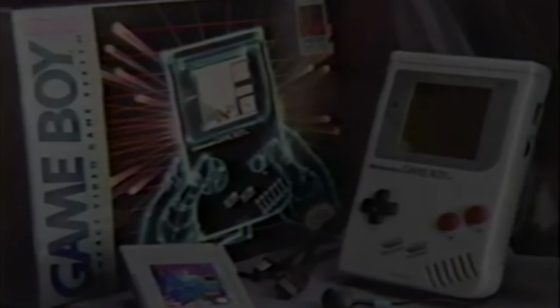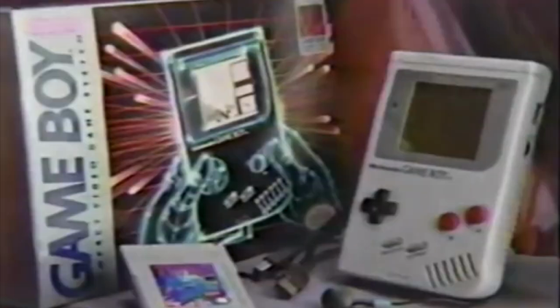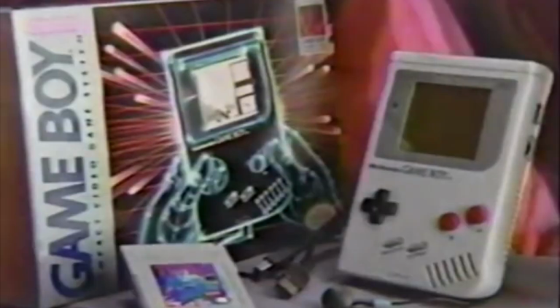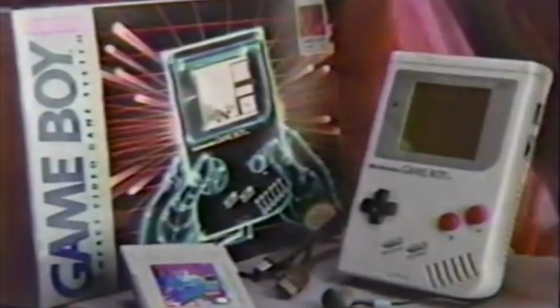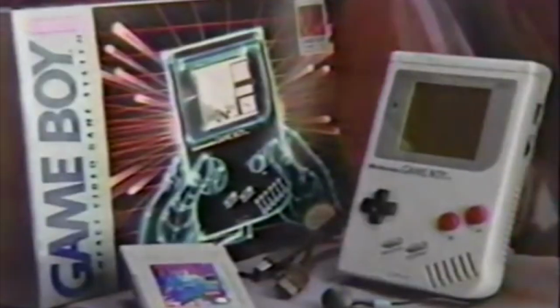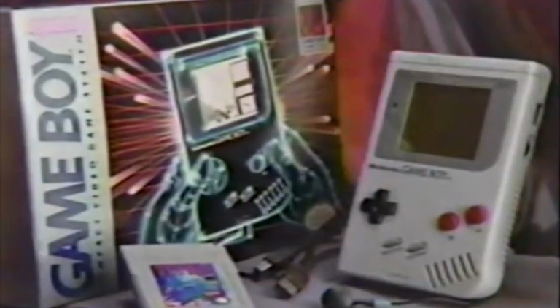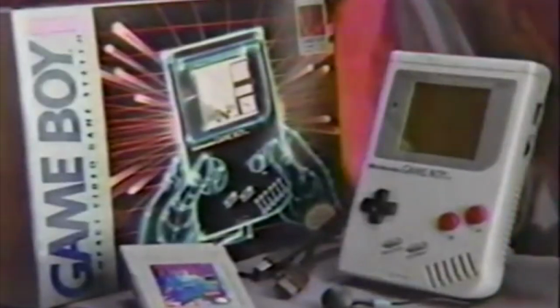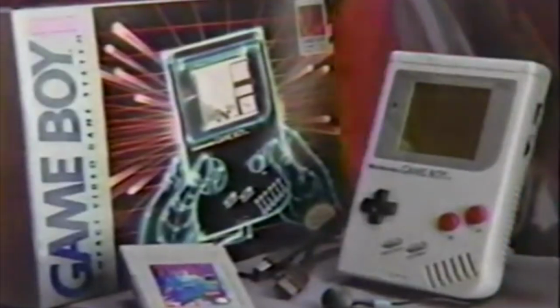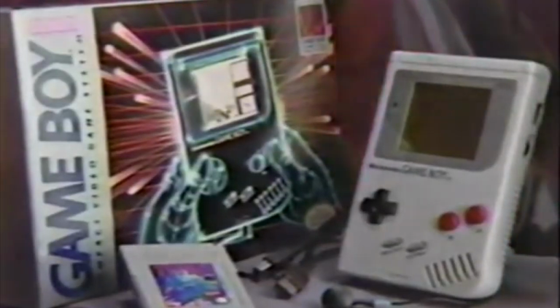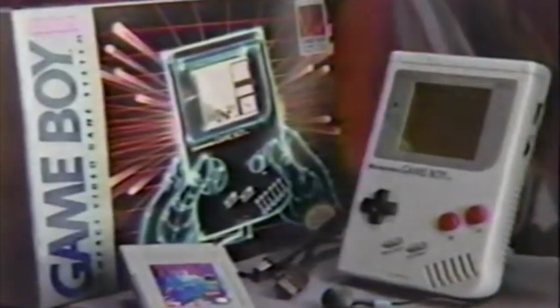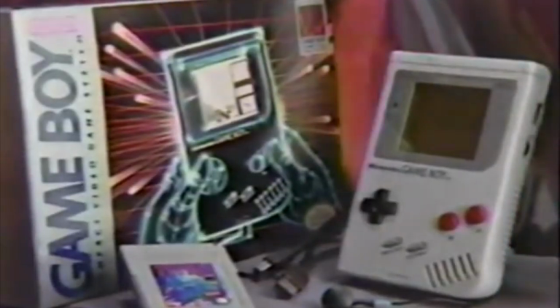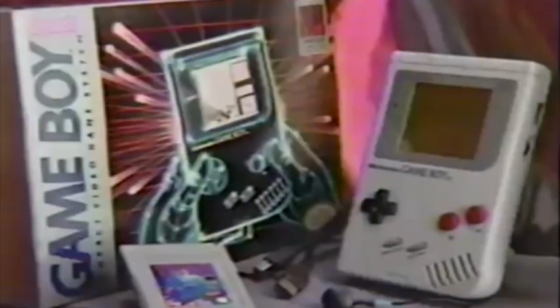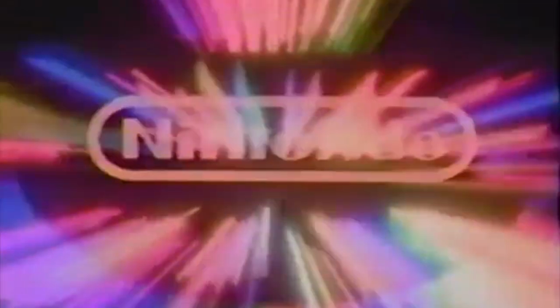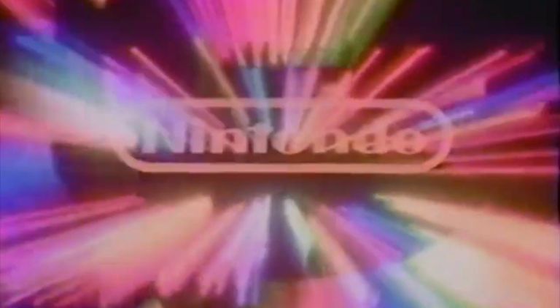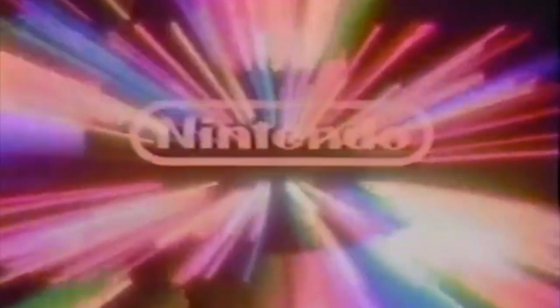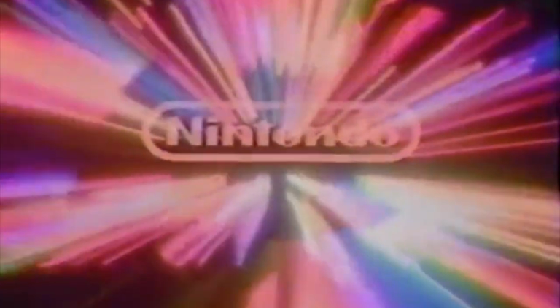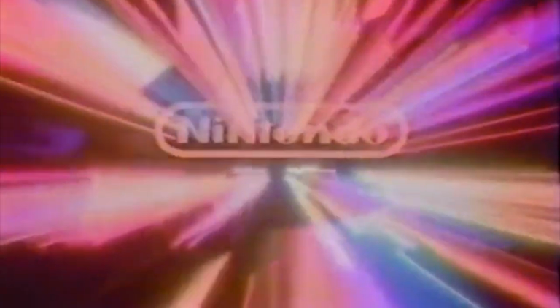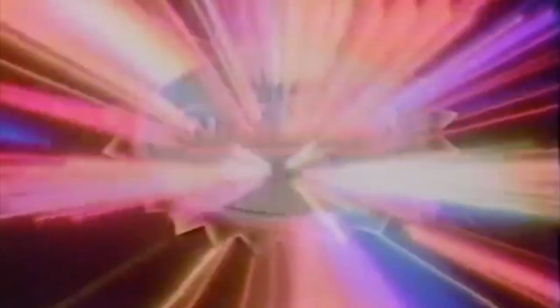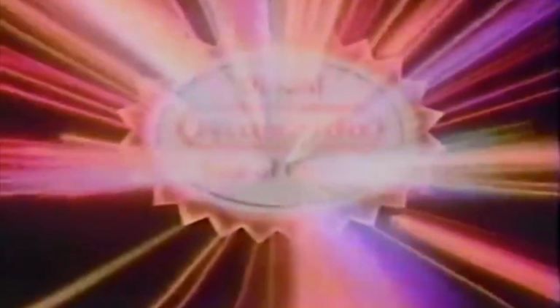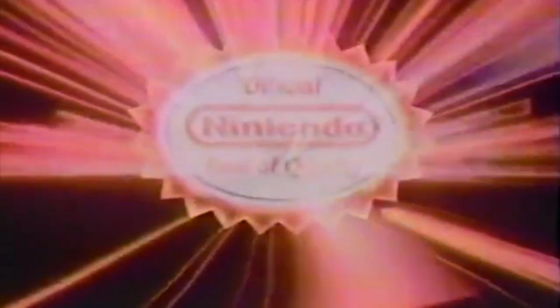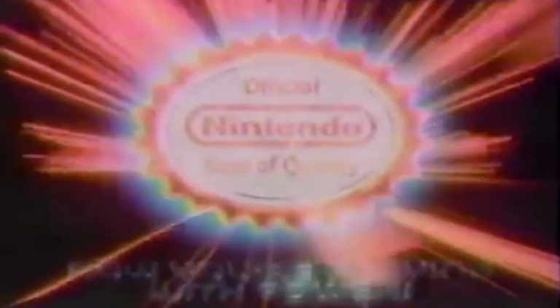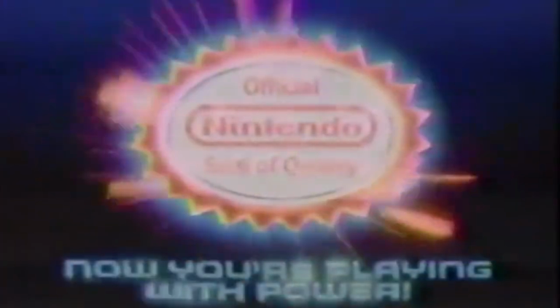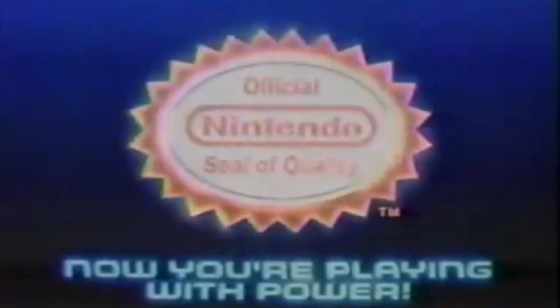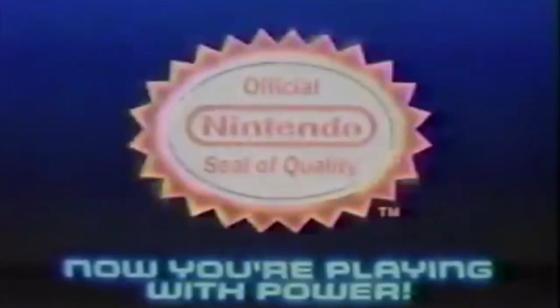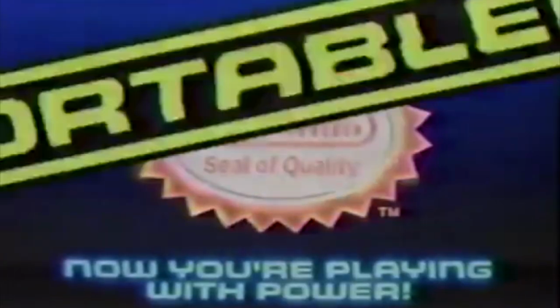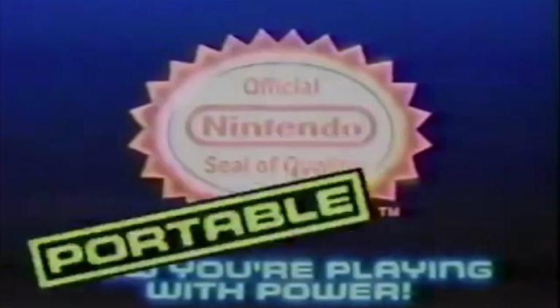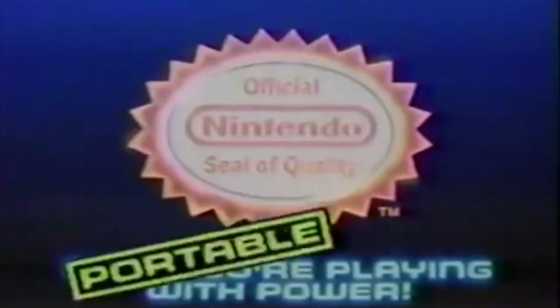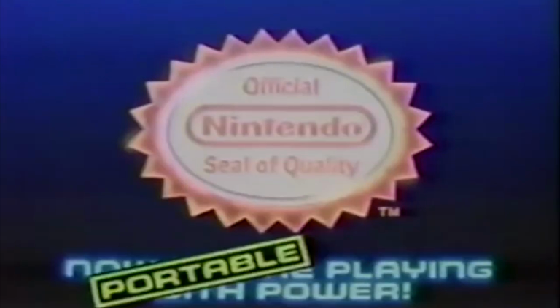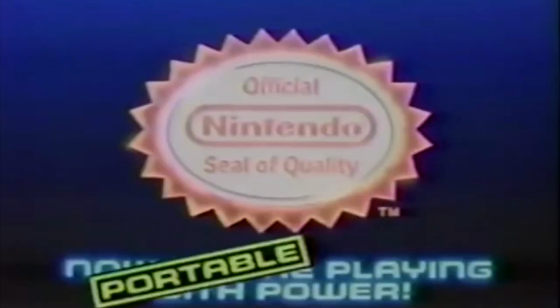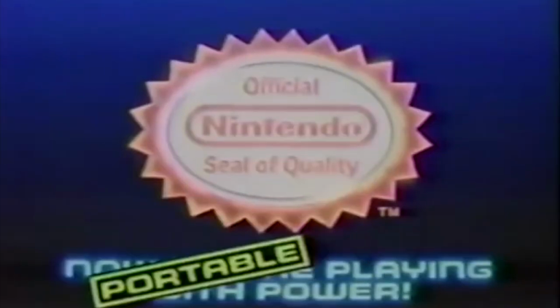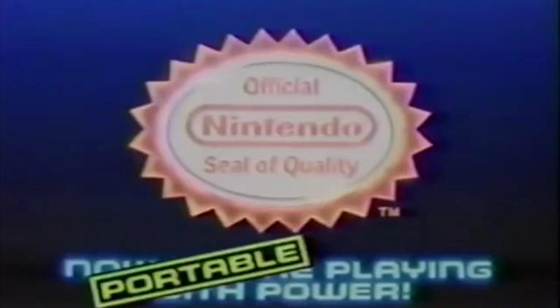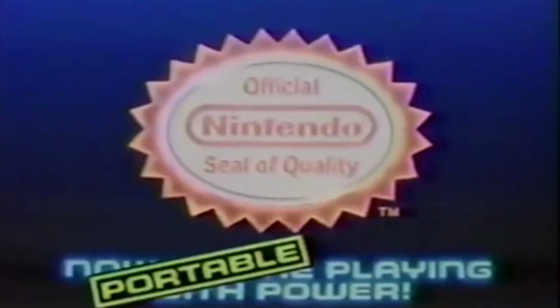Game Boy, only from Nintendo. Now you're playing with power. Portable power.